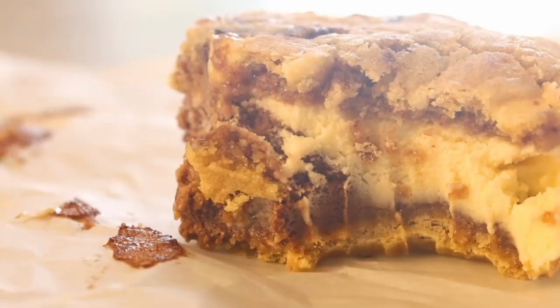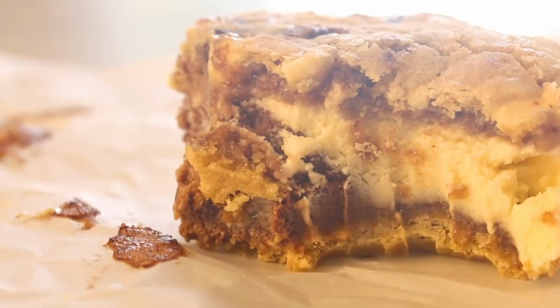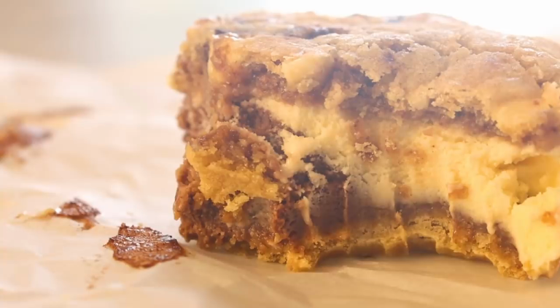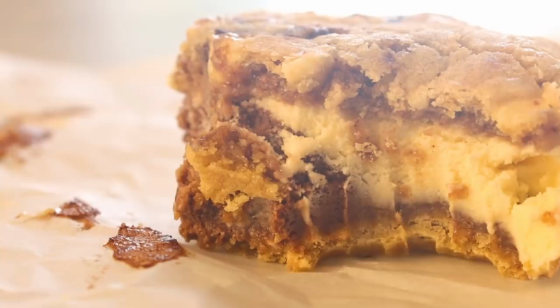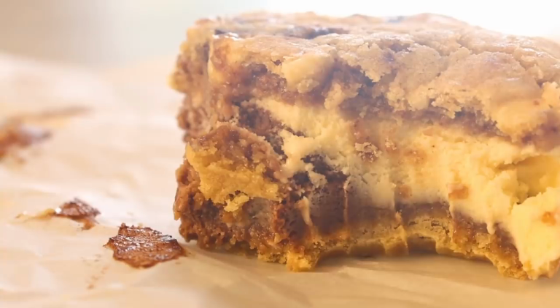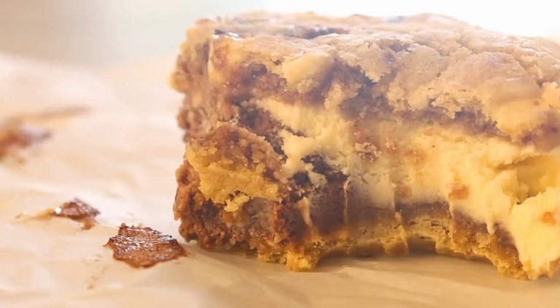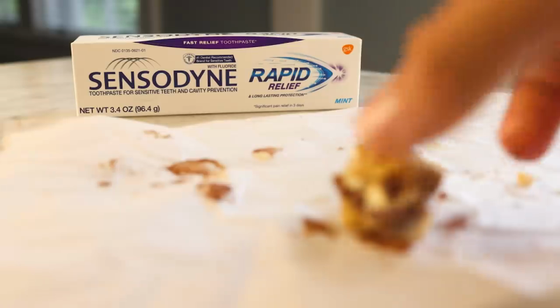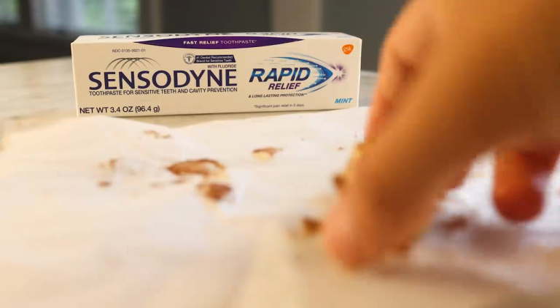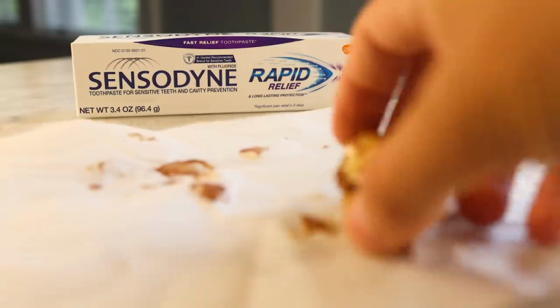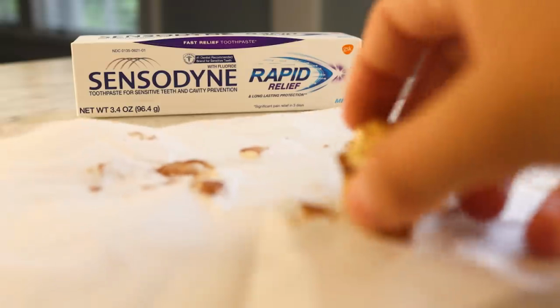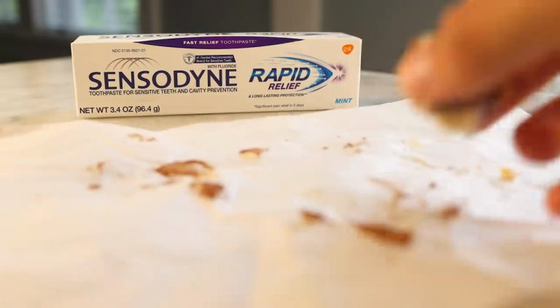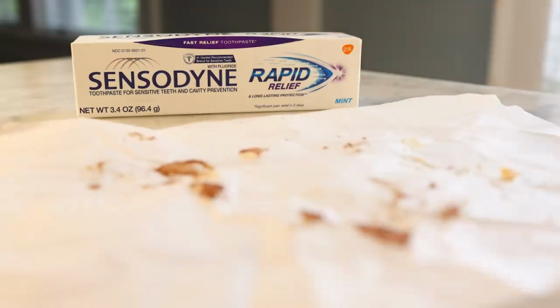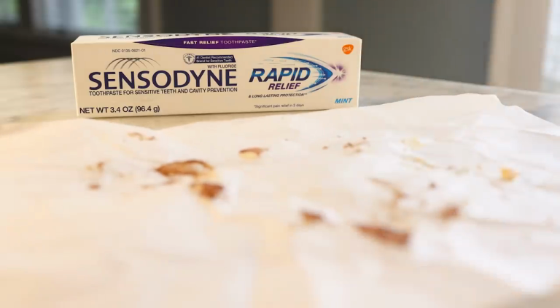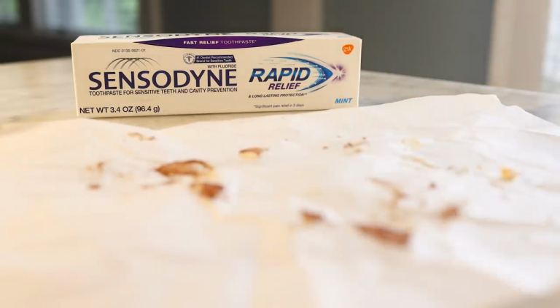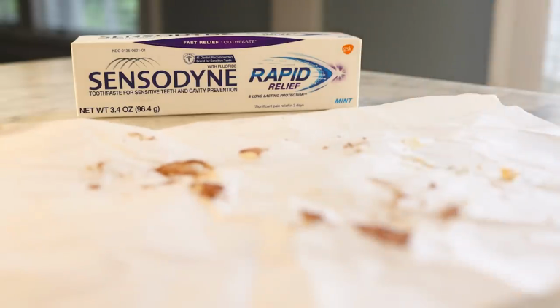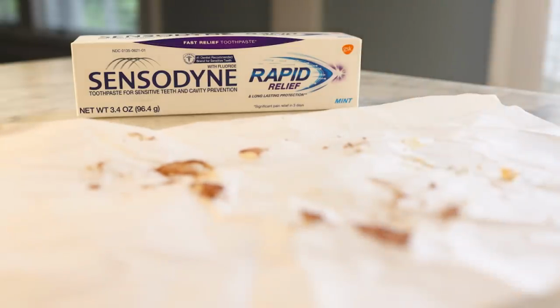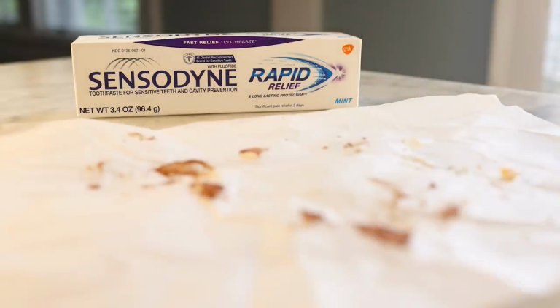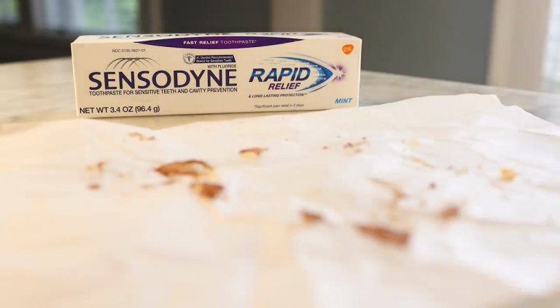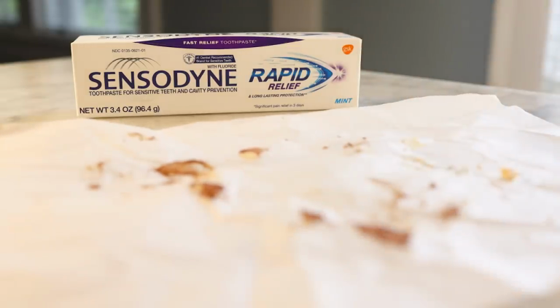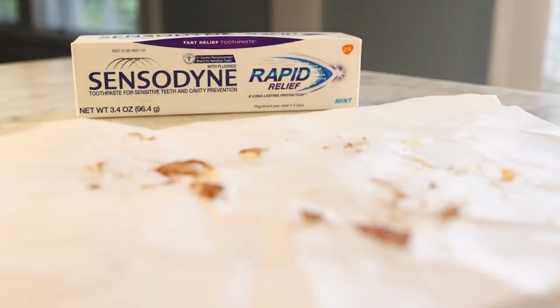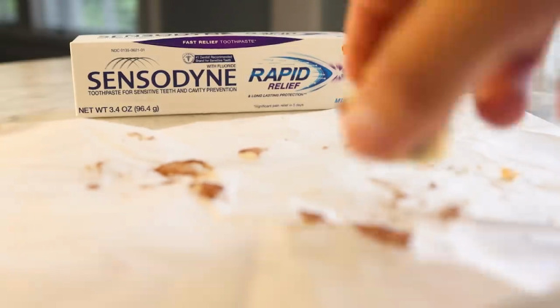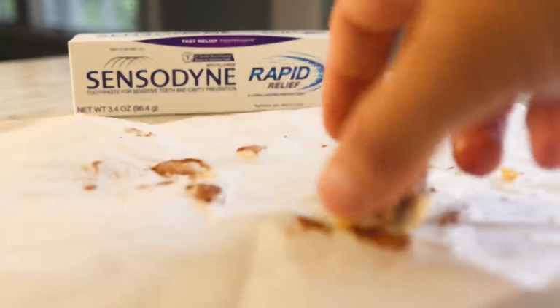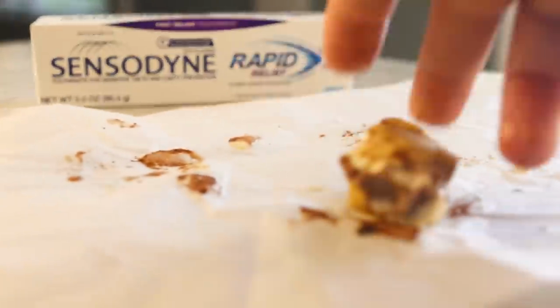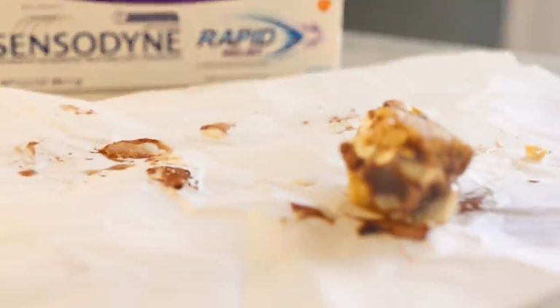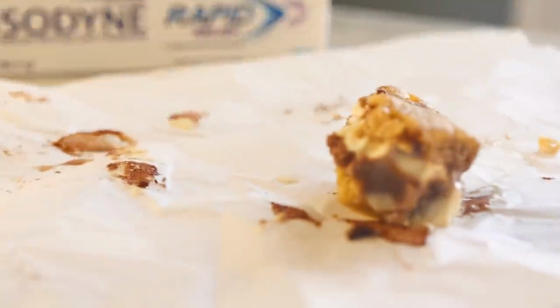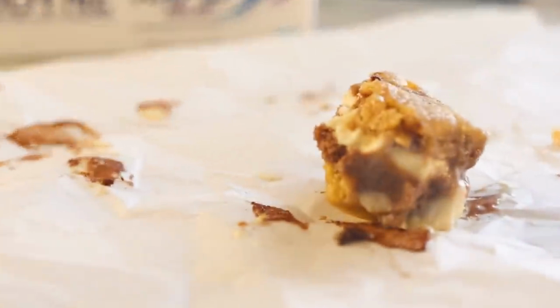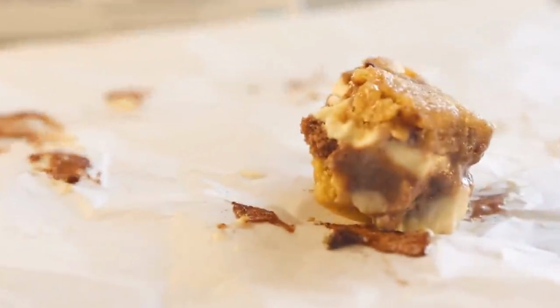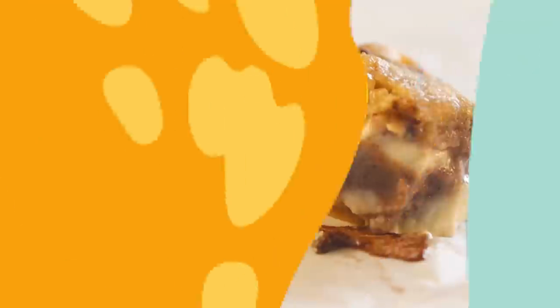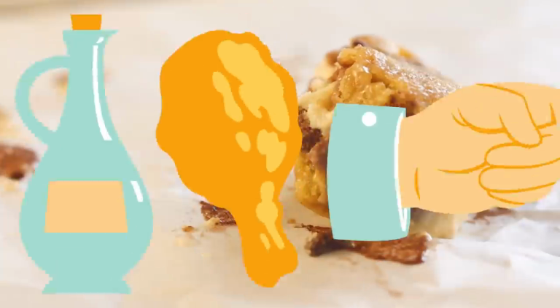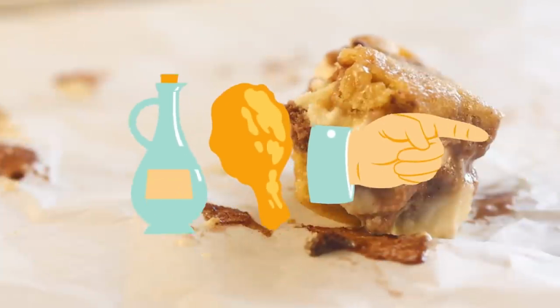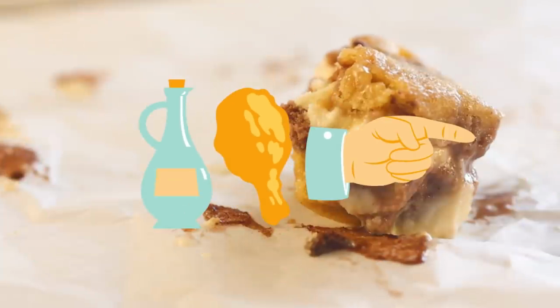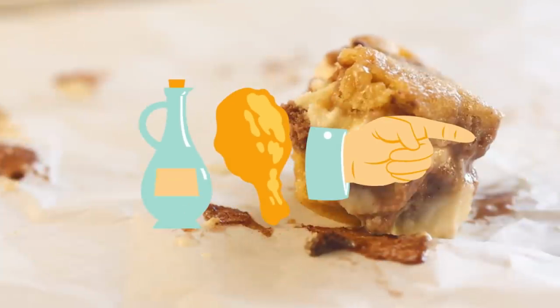Thanks again to Sensodyne for sponsoring this video. Brush with that and get to enjoying an ice cream summer the way it was meant to be enjoyed.